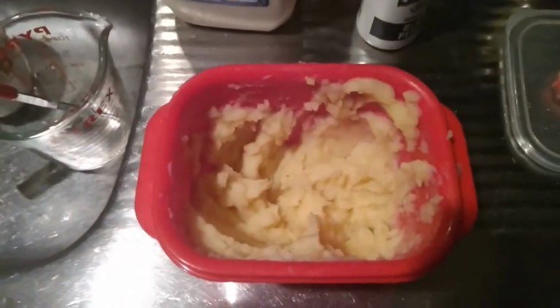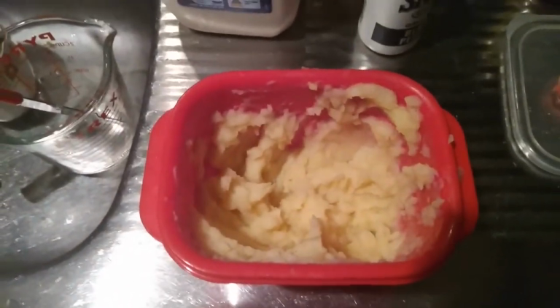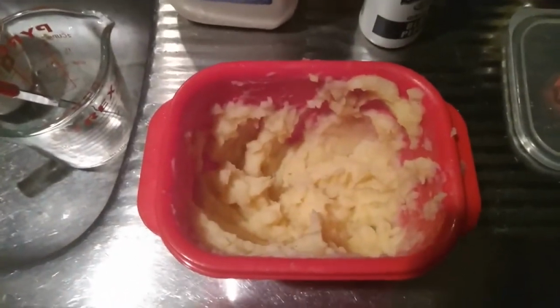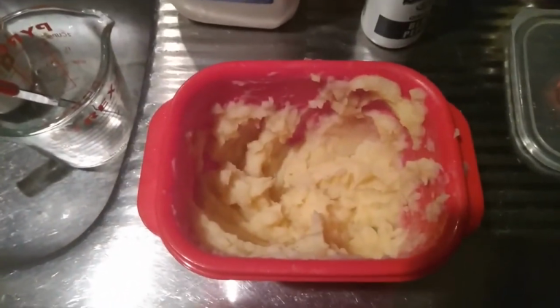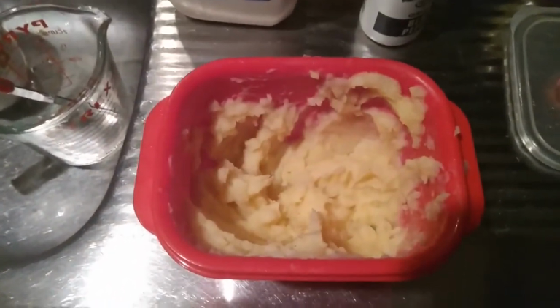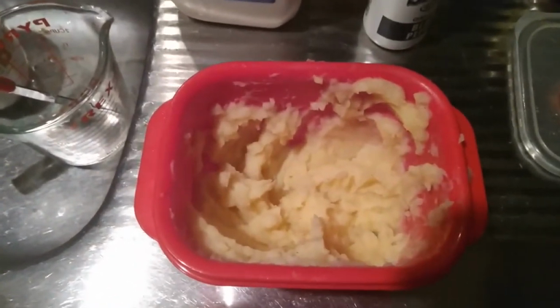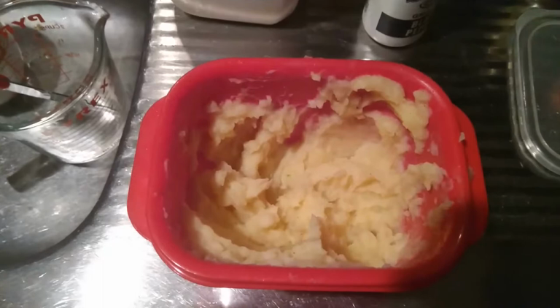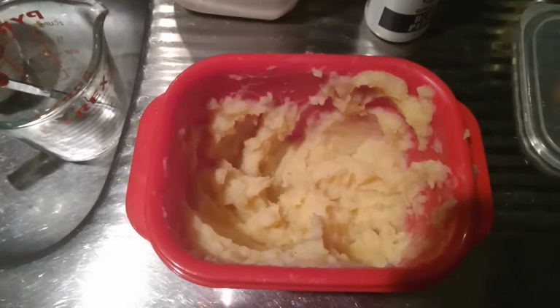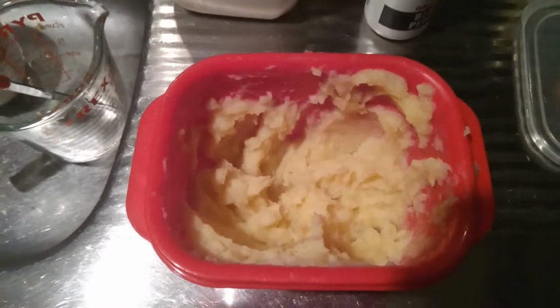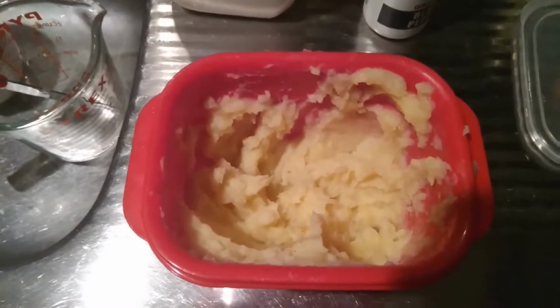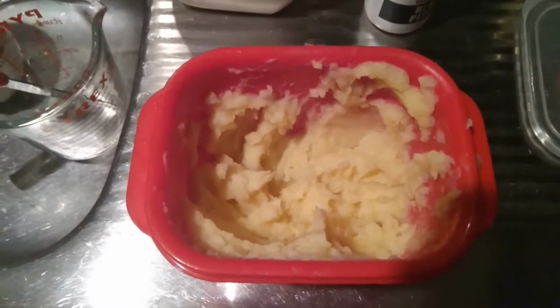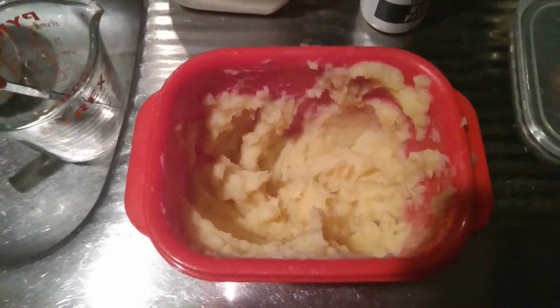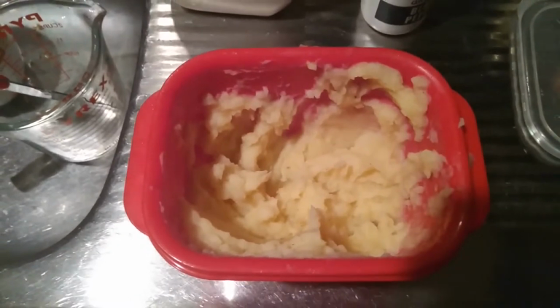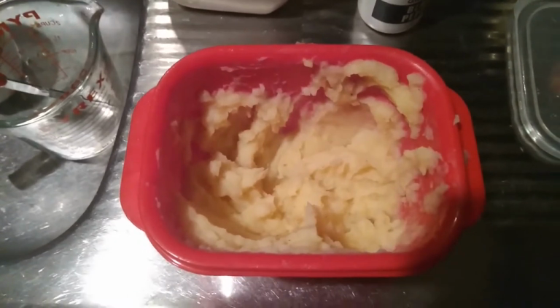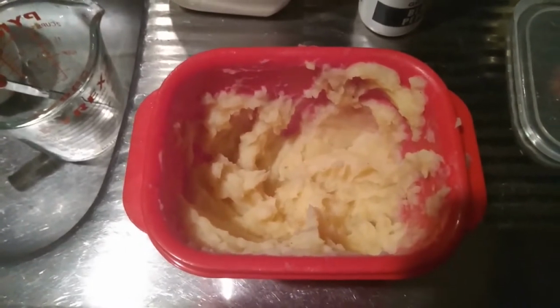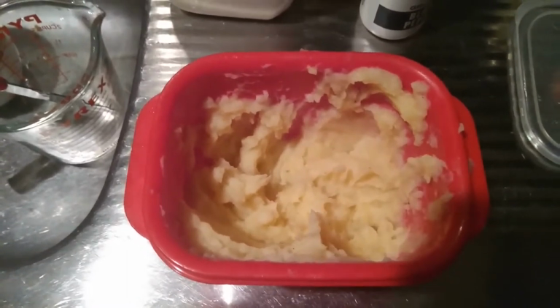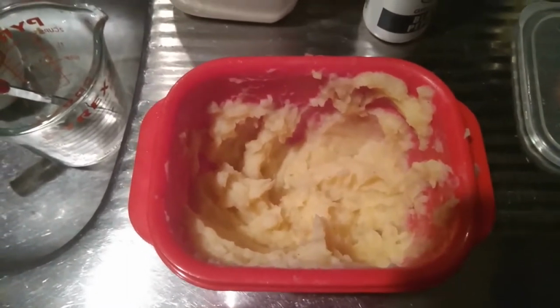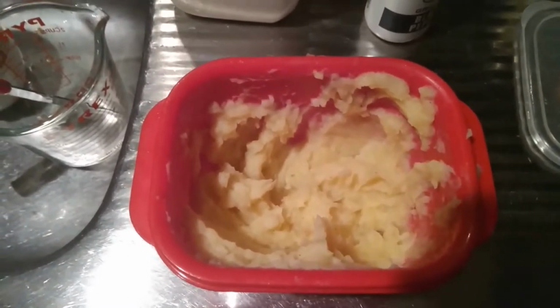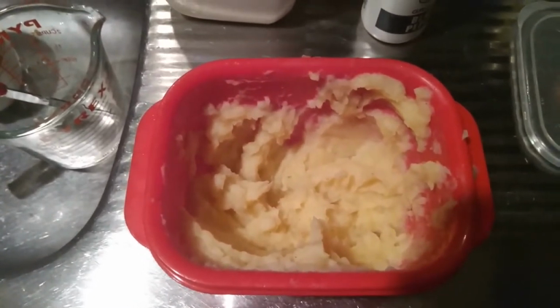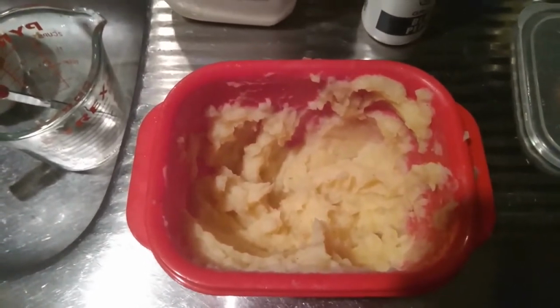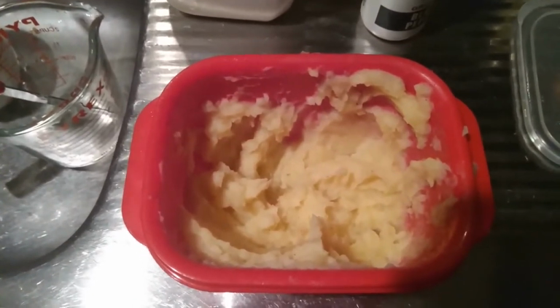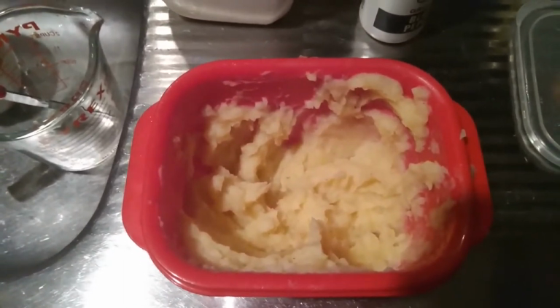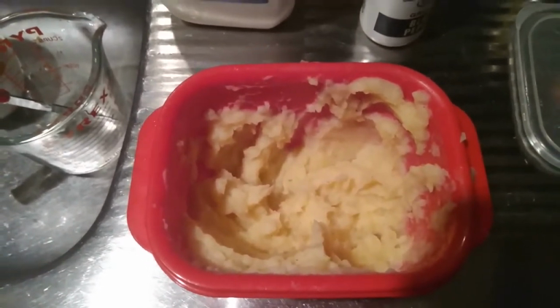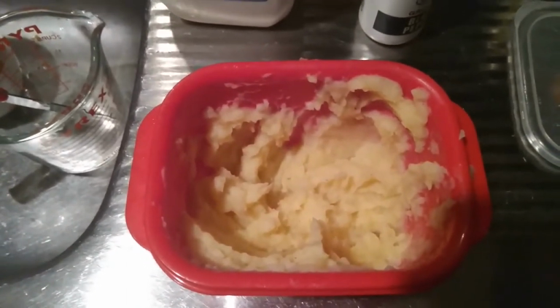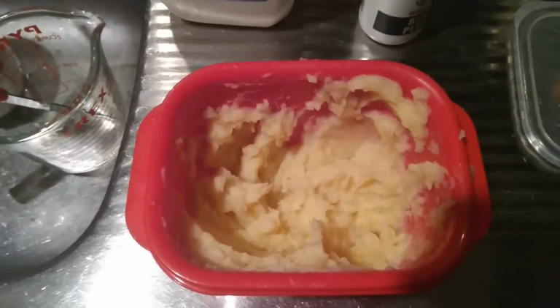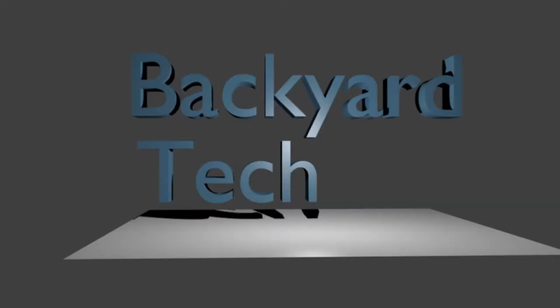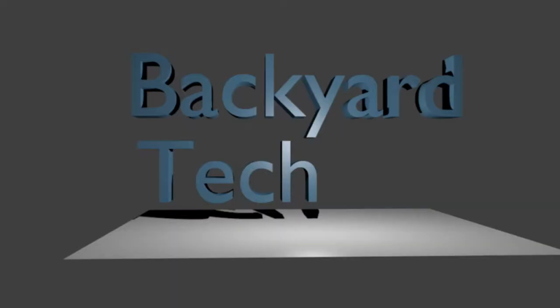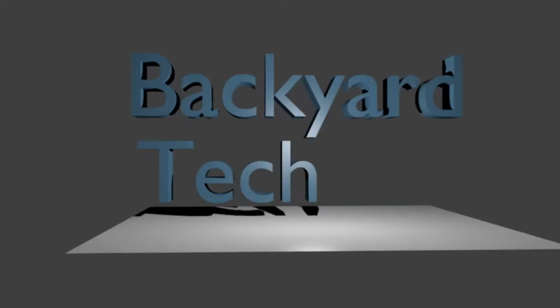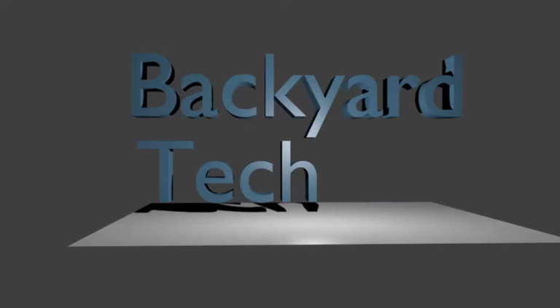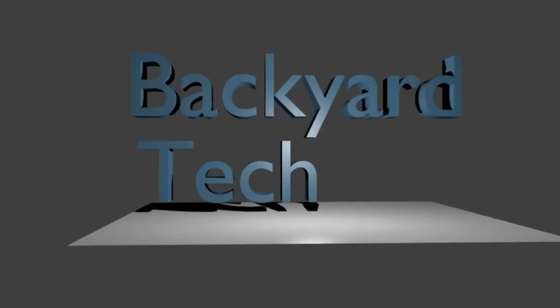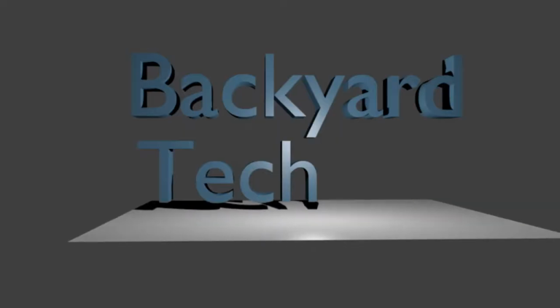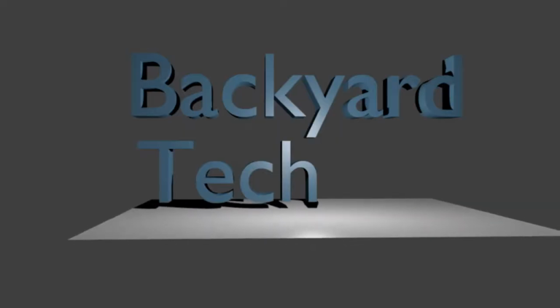Backyard Tech Channel Mashed Potatoes. Catch you later, guys. Cheers, thank you.